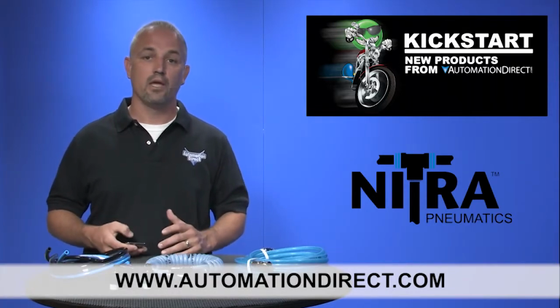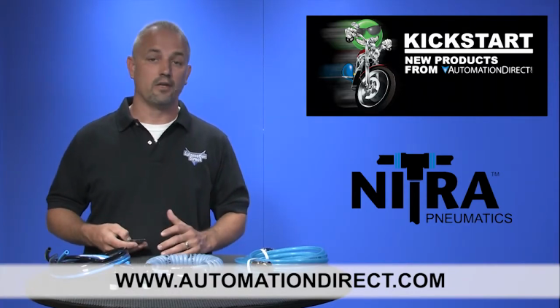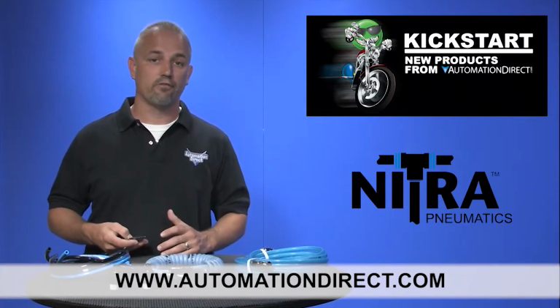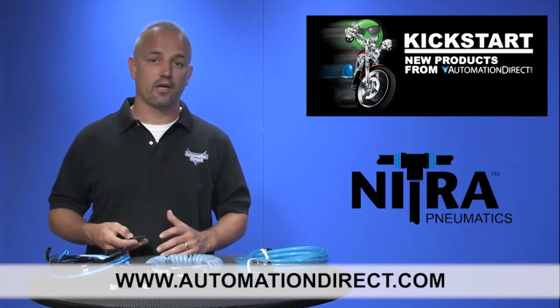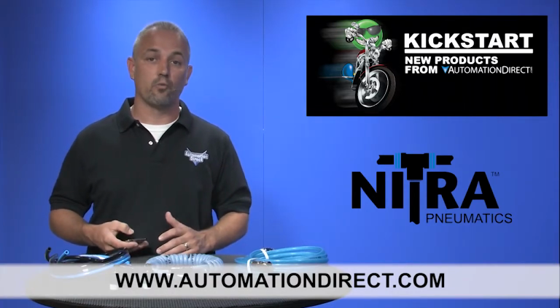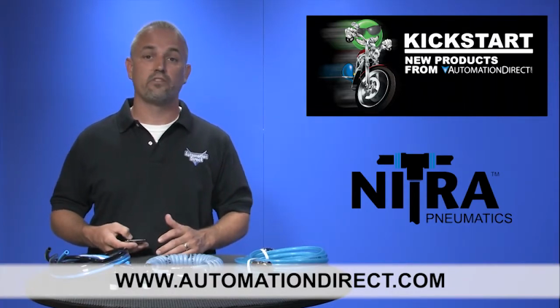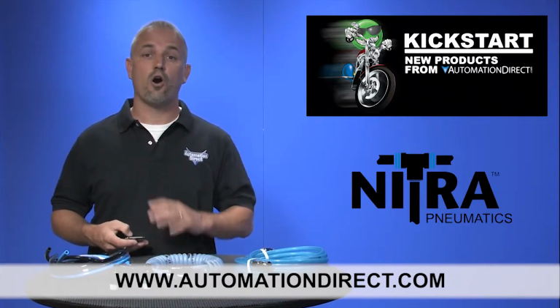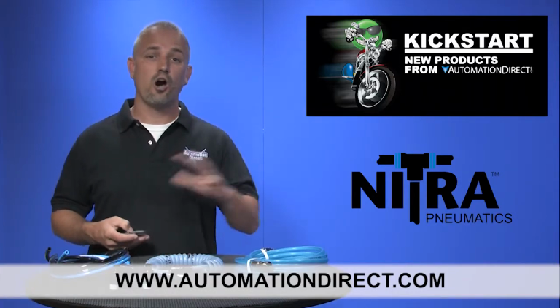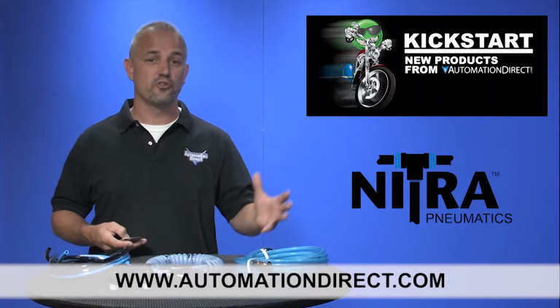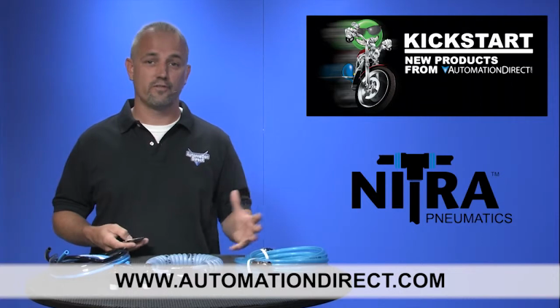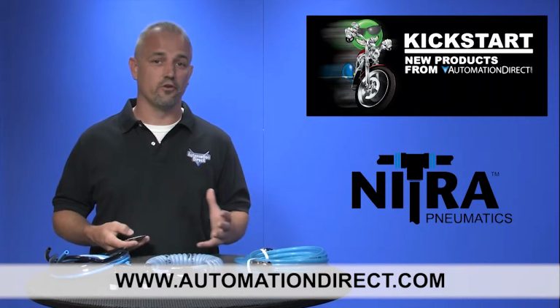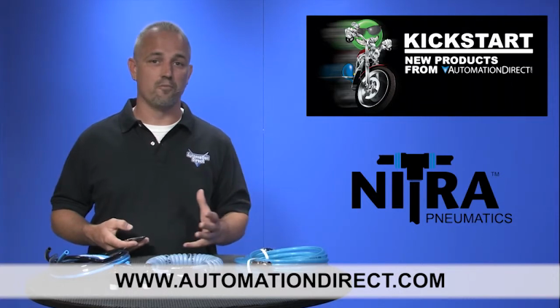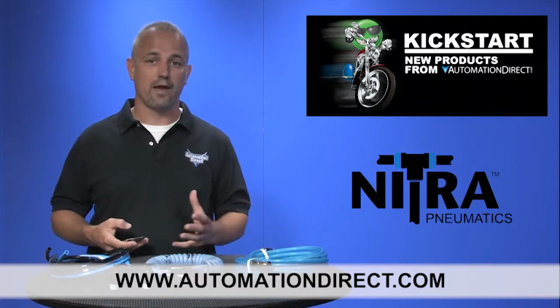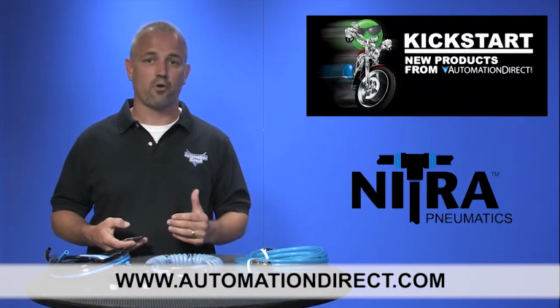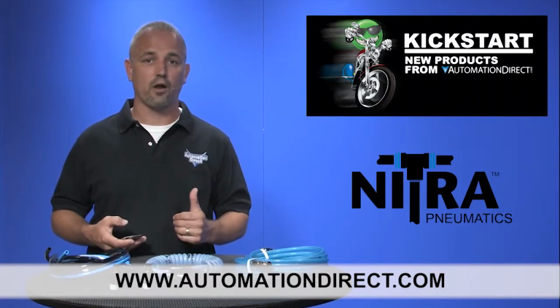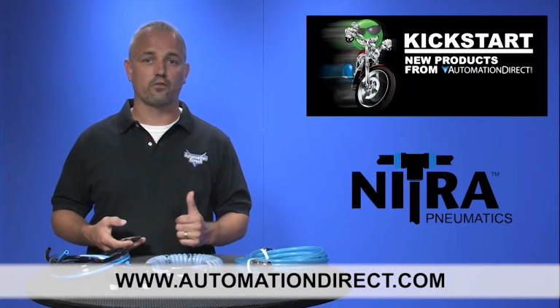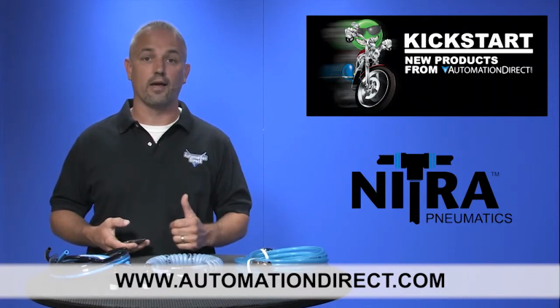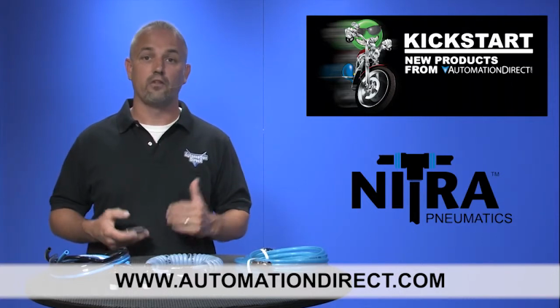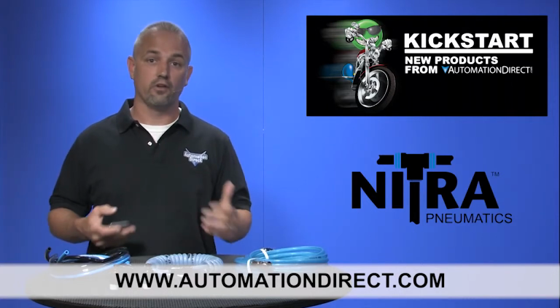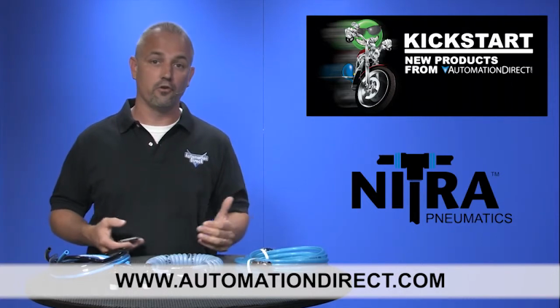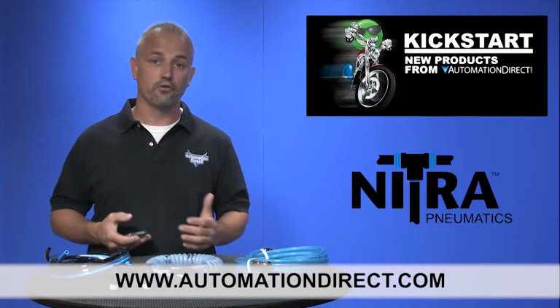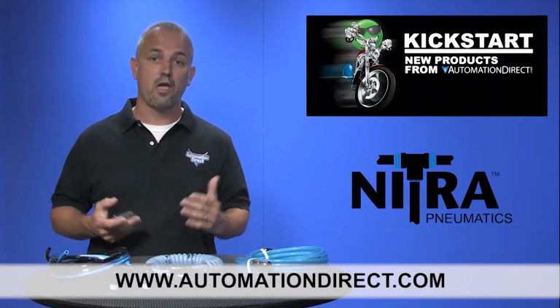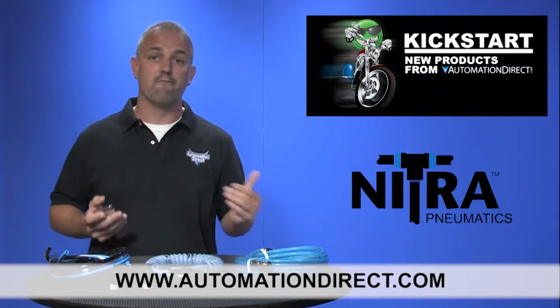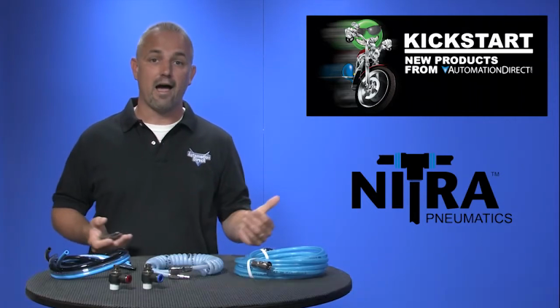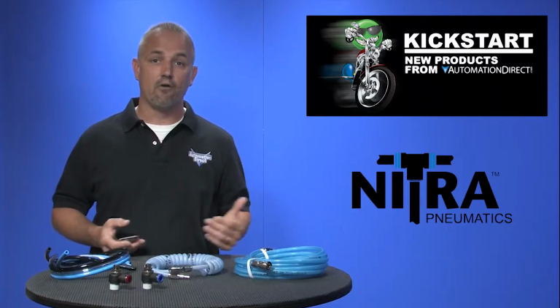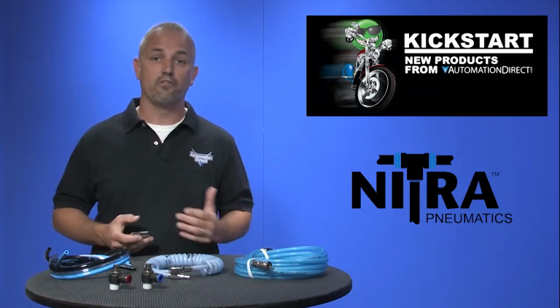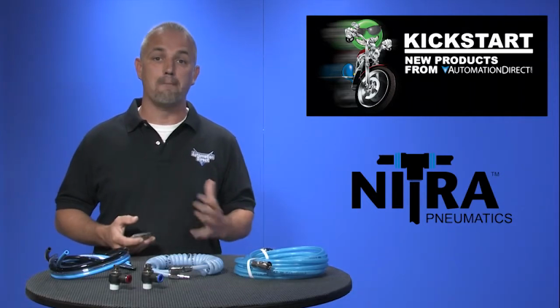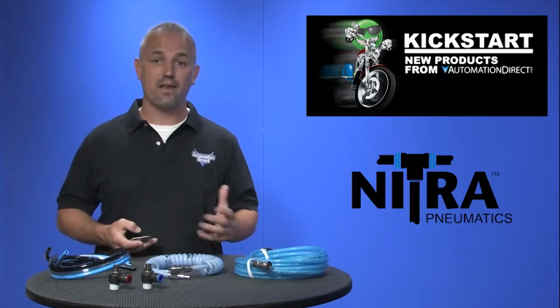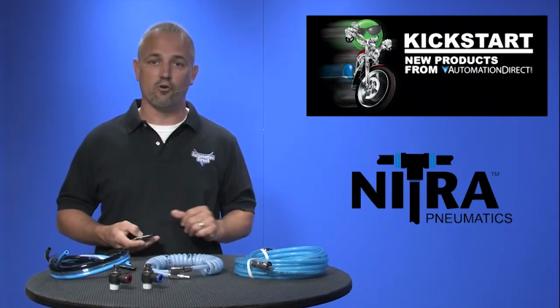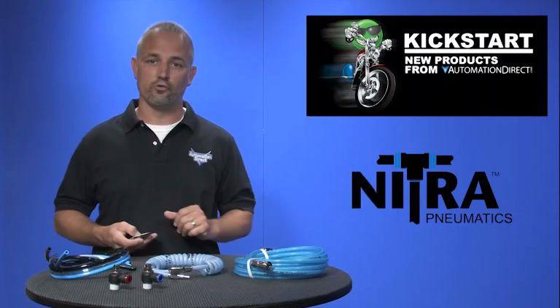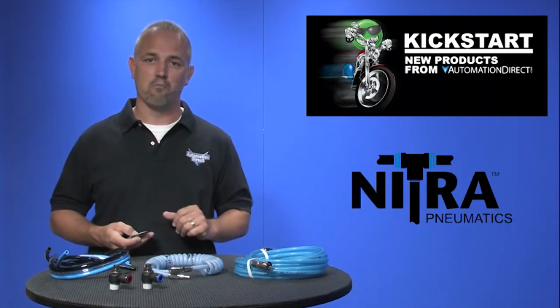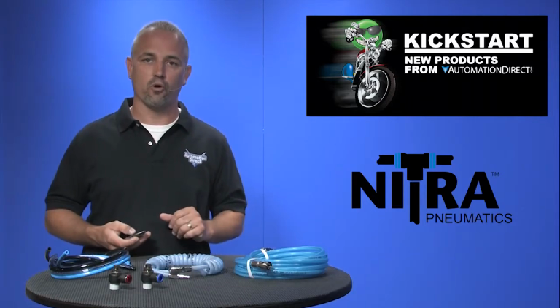And don't forget we sell hundreds of other pneumatic products like cylinders, valves, manifolds, and more.